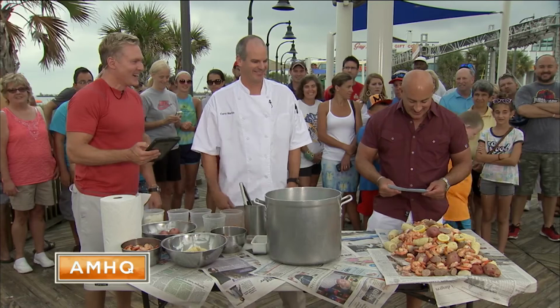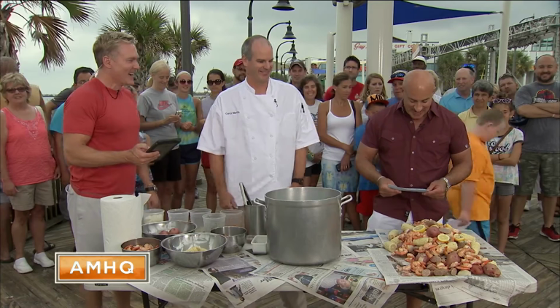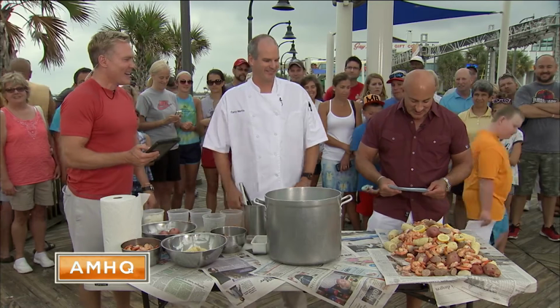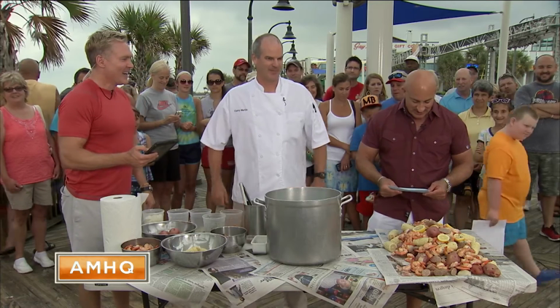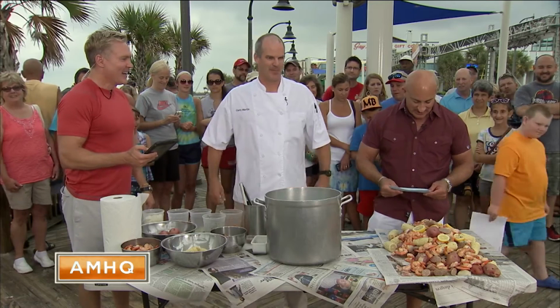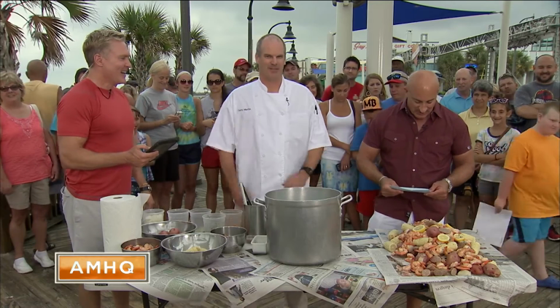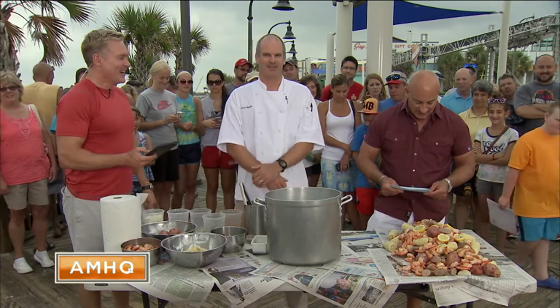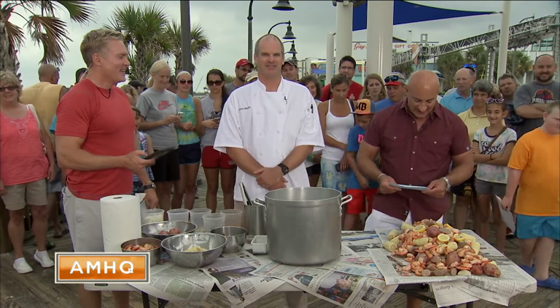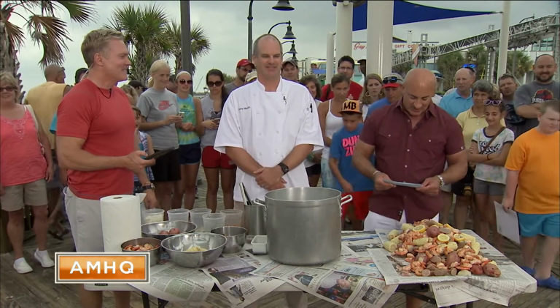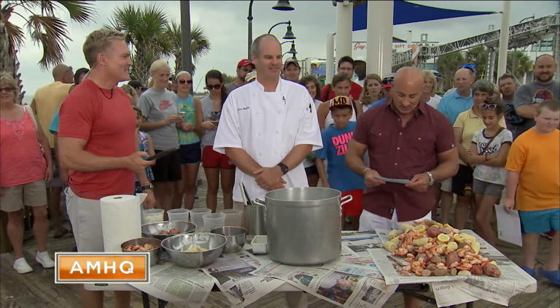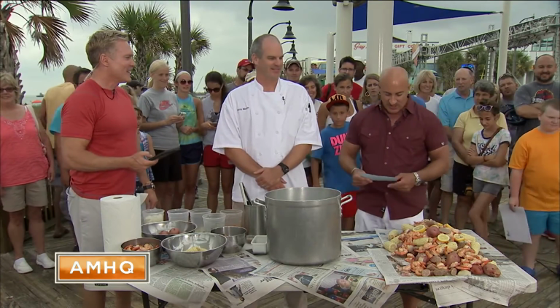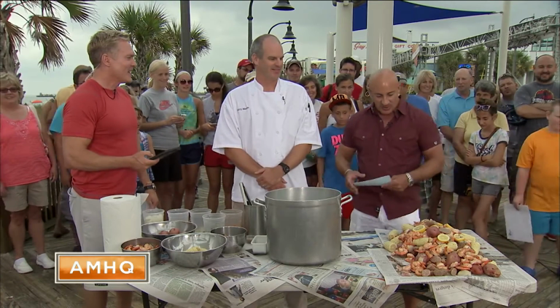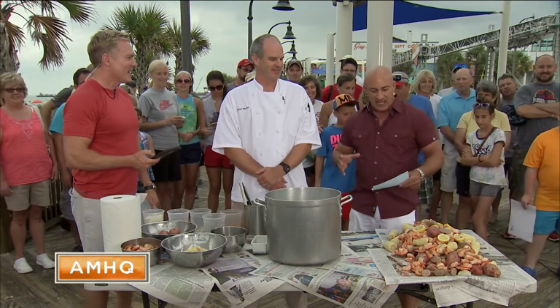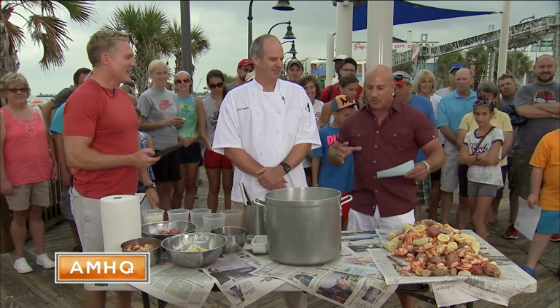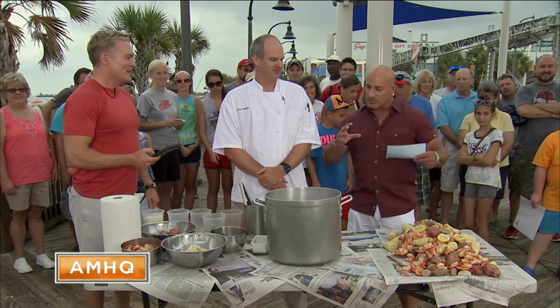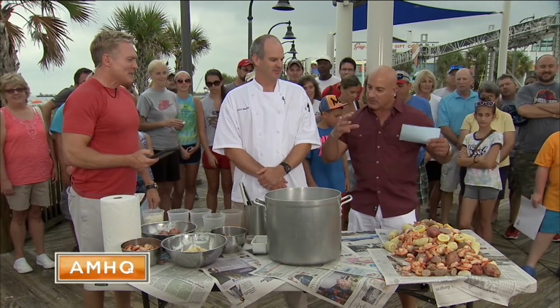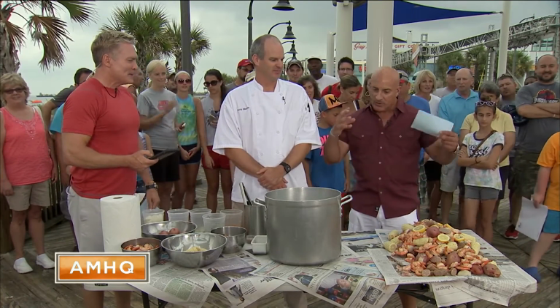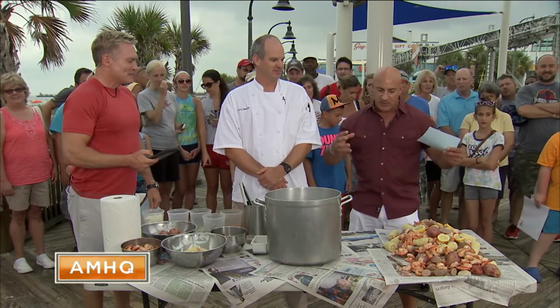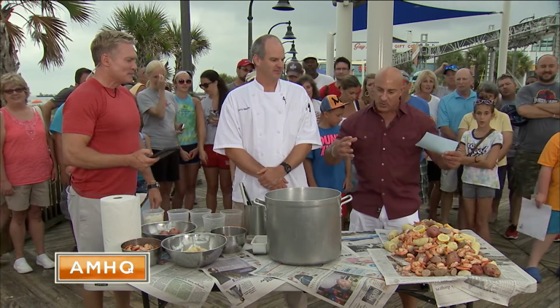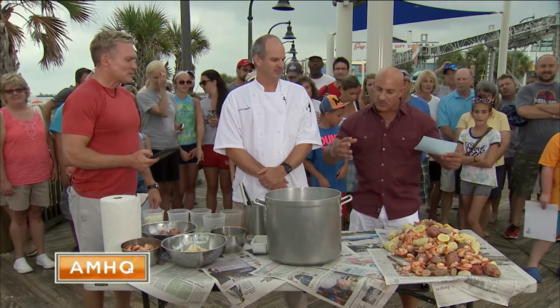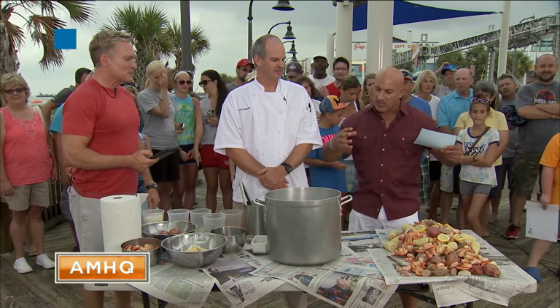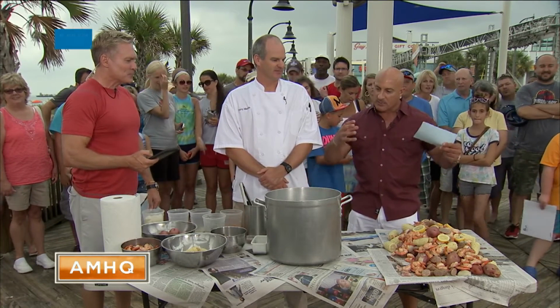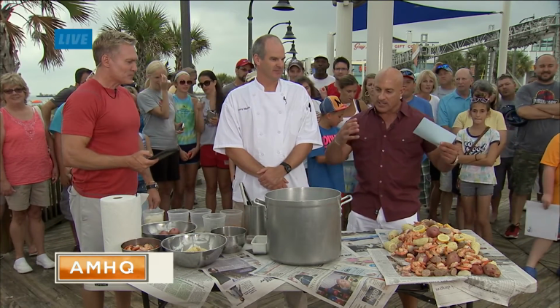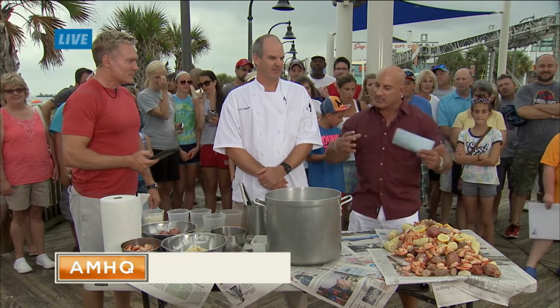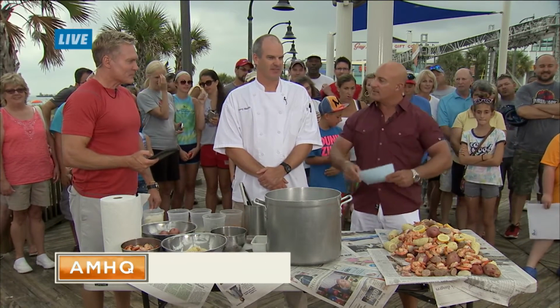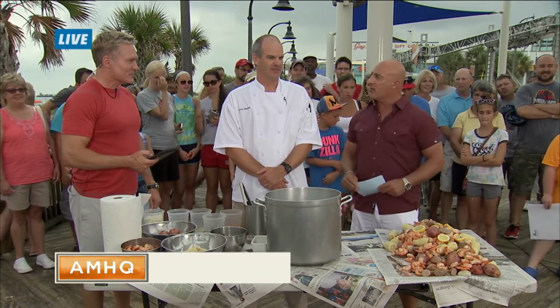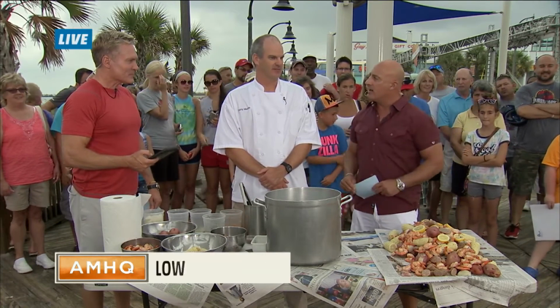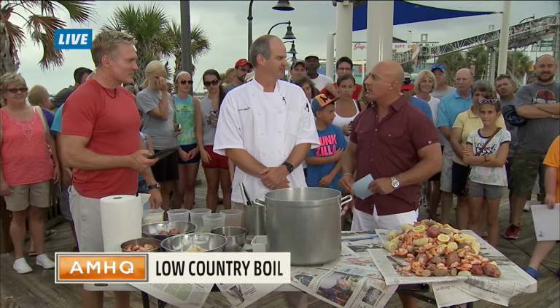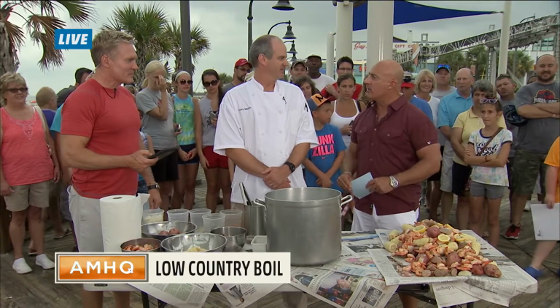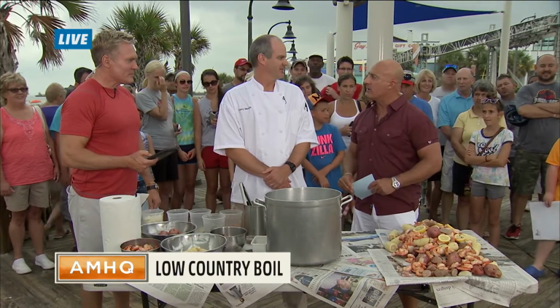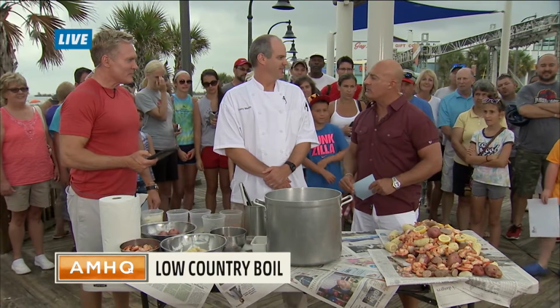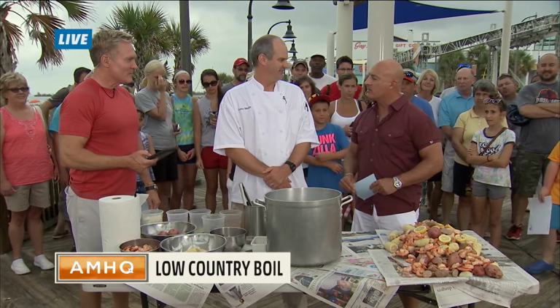This is absolutely unbelievable here in Myrtle Beach. Louisiana, of course, is known for the crawfish boils, but here in South Carolina it's all about low country boils.